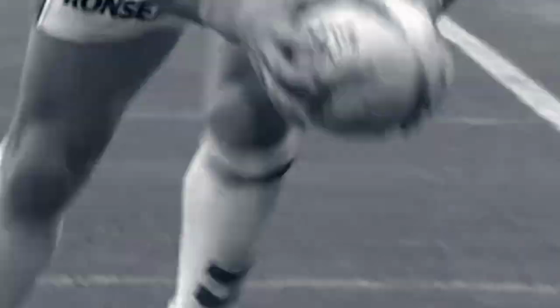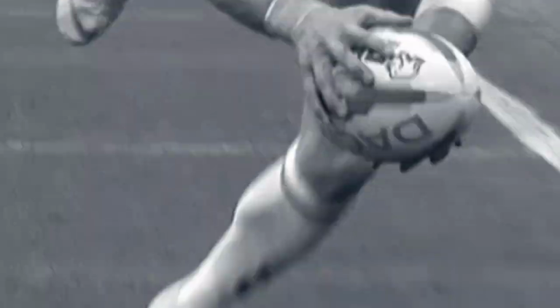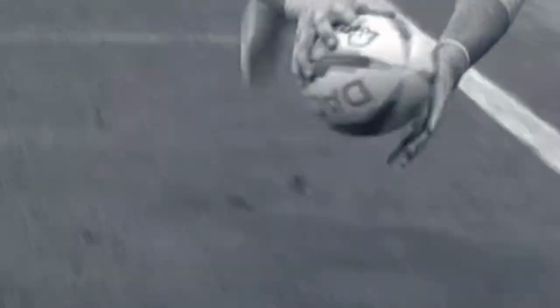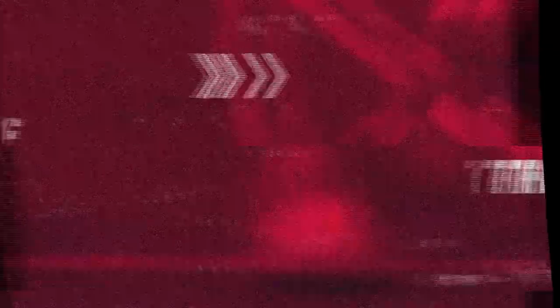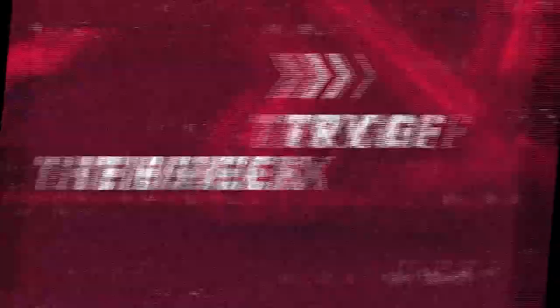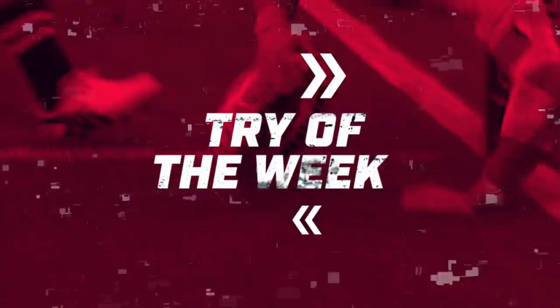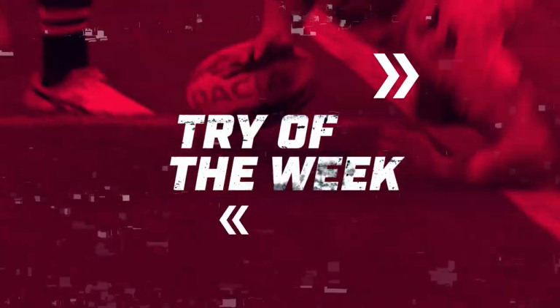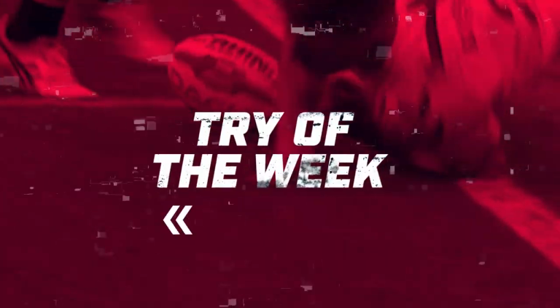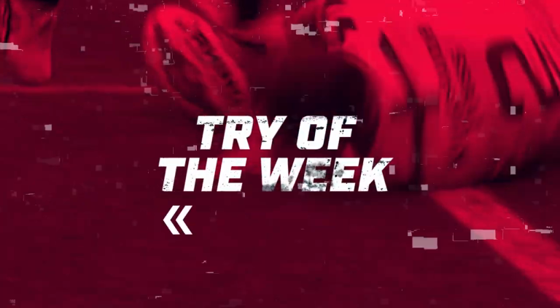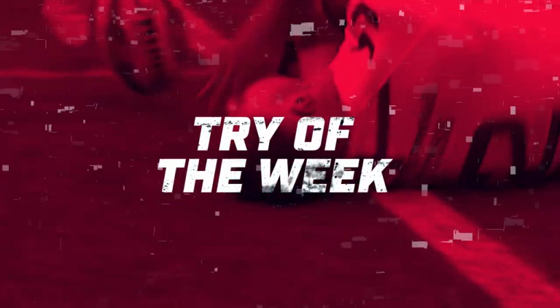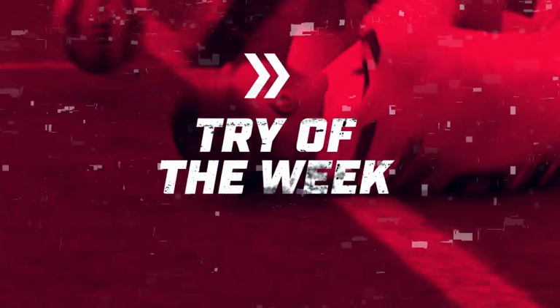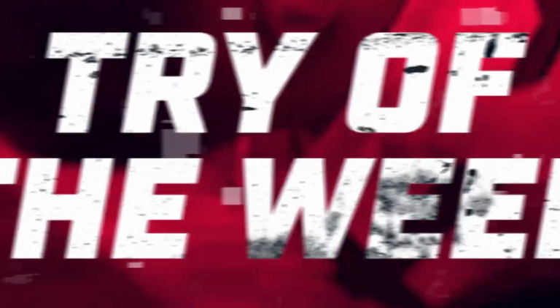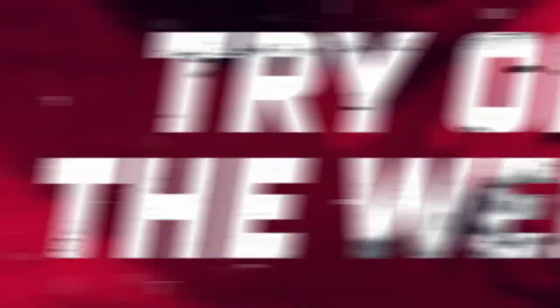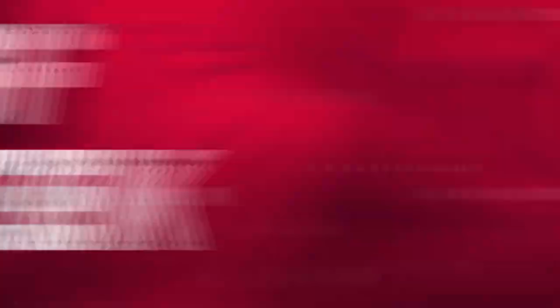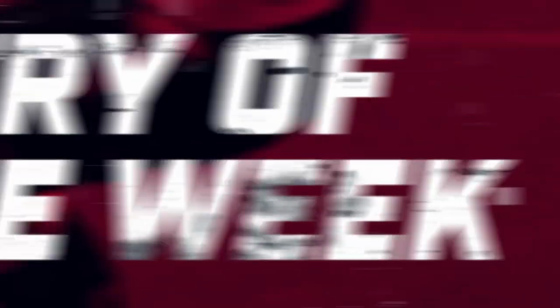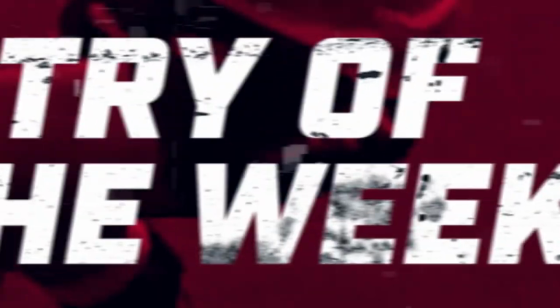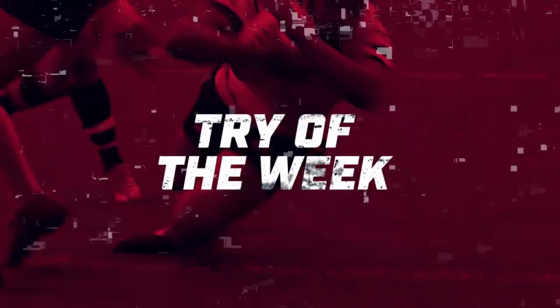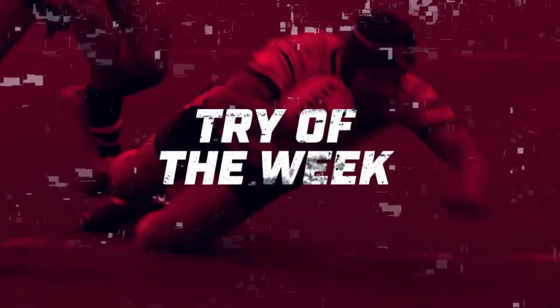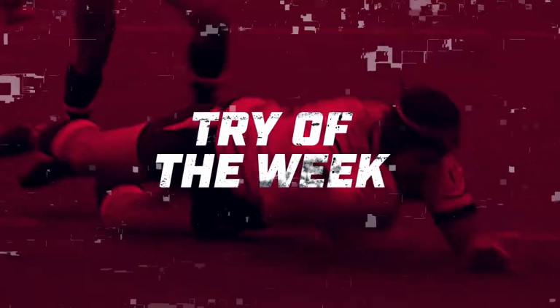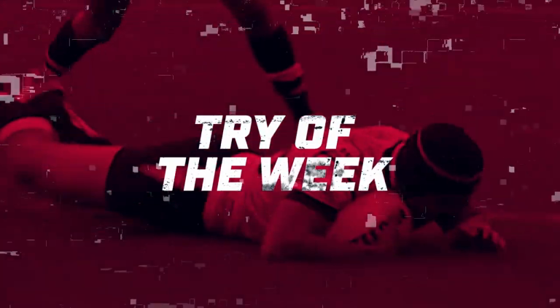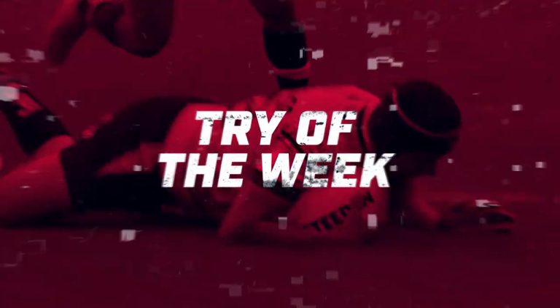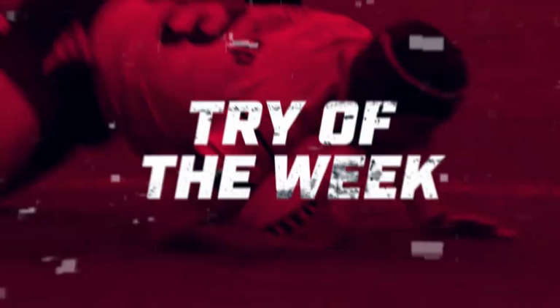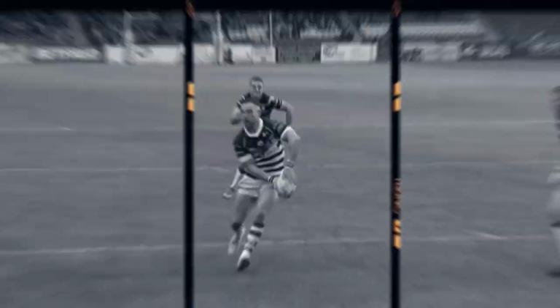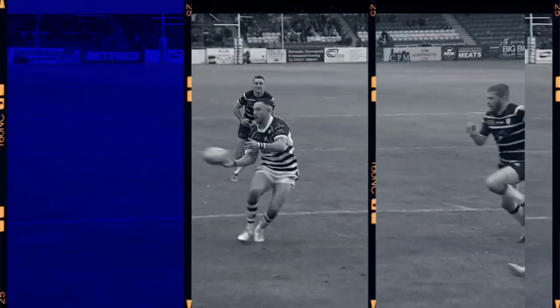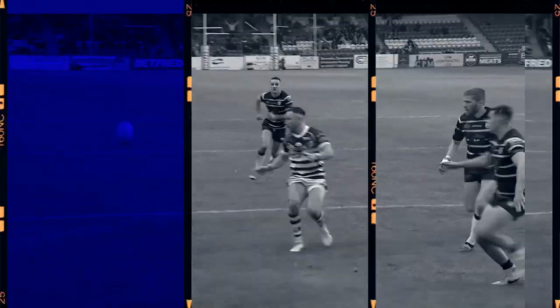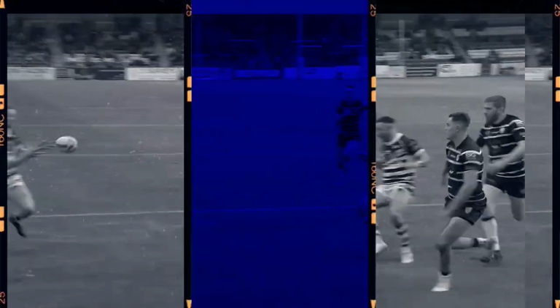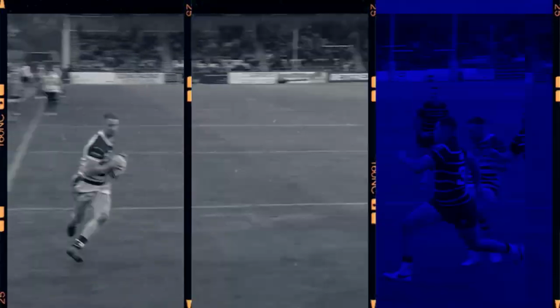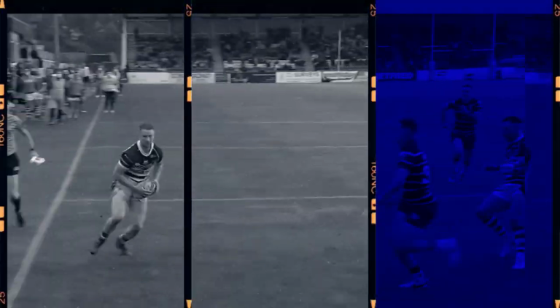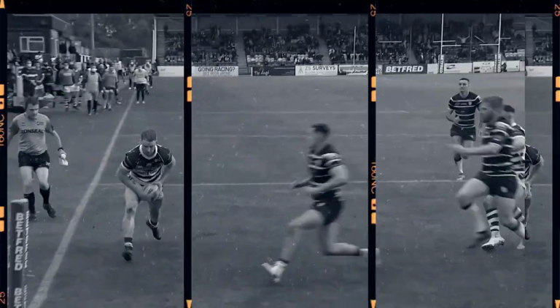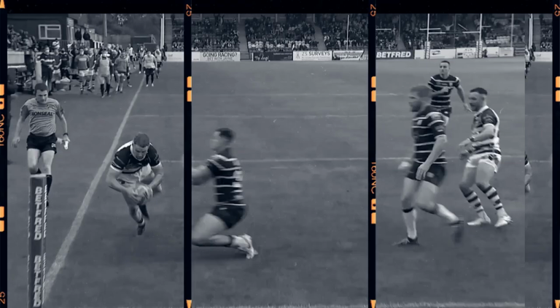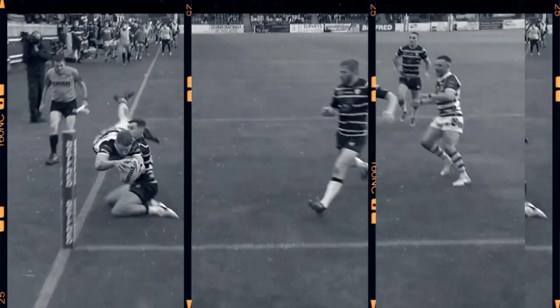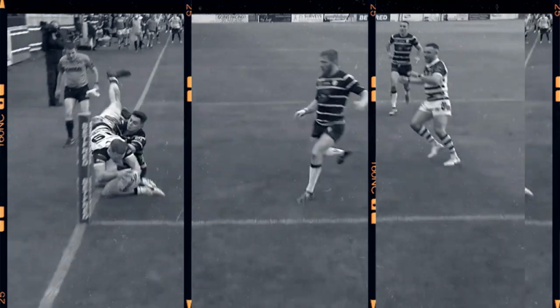Six tries, but only one winner. Head to the Our League app now to vote for your favourite.